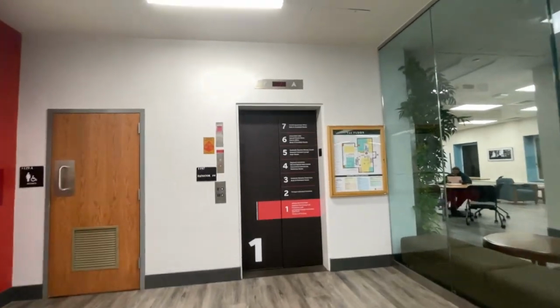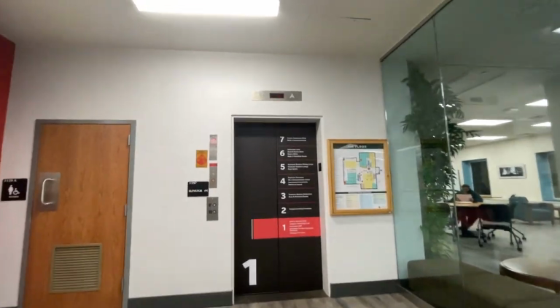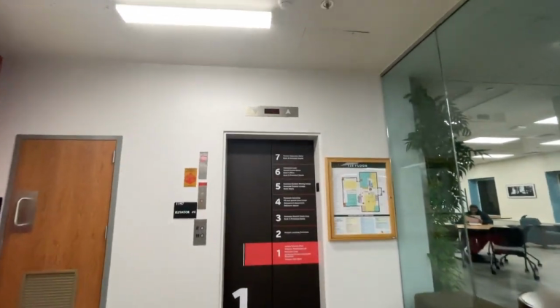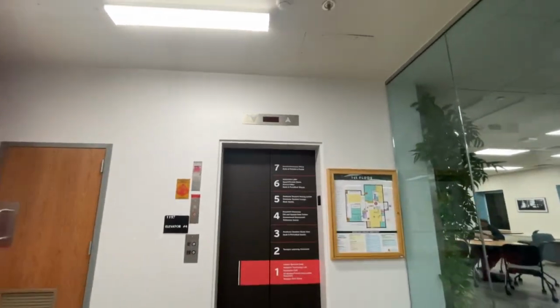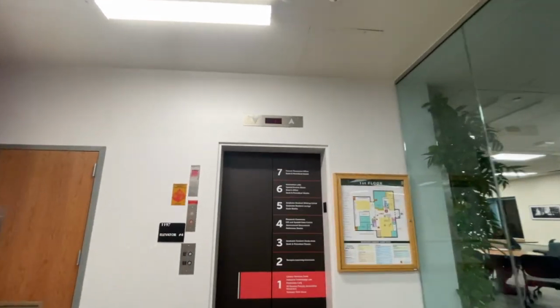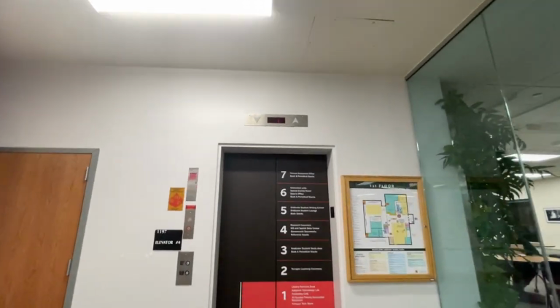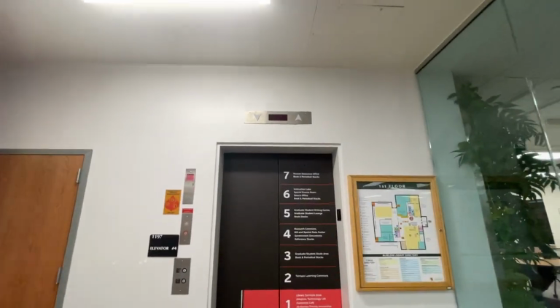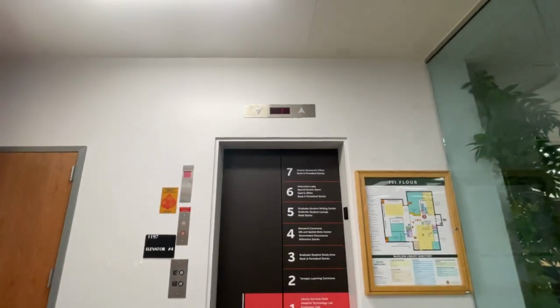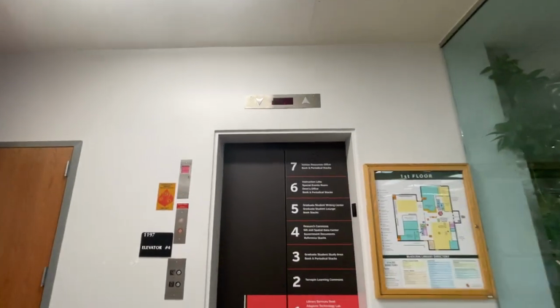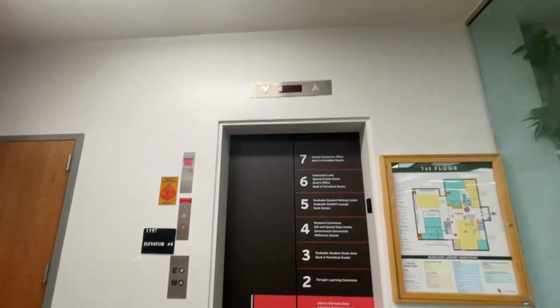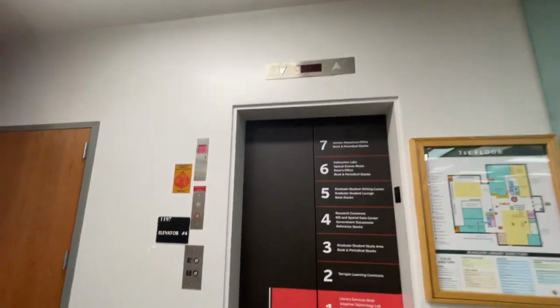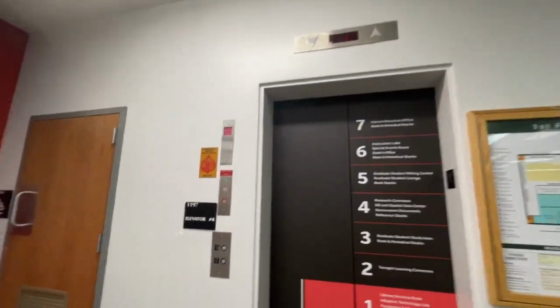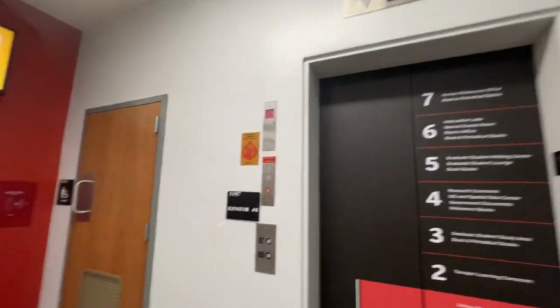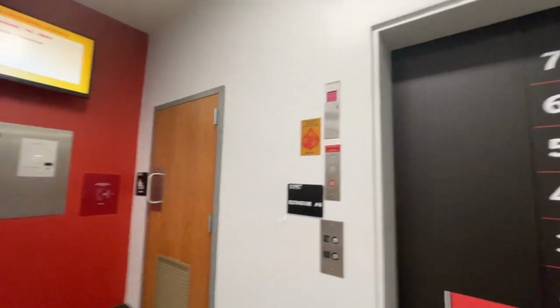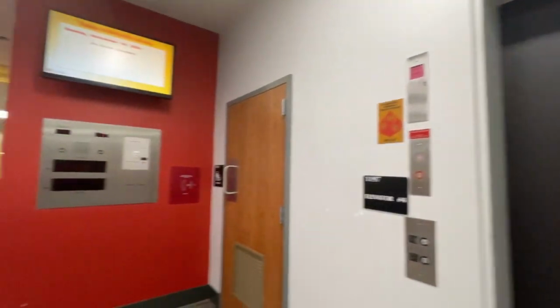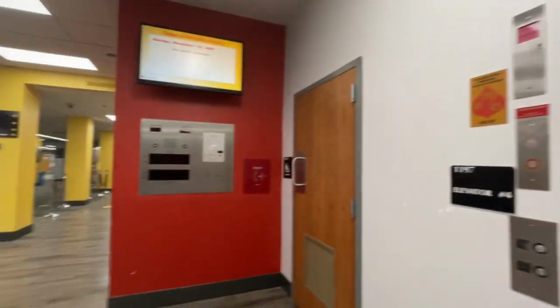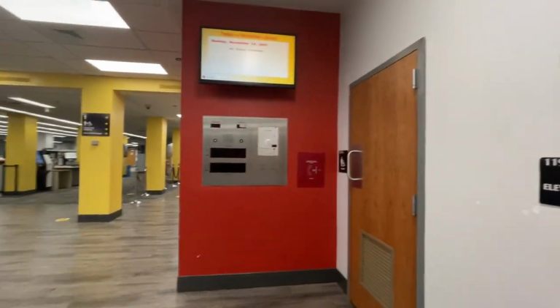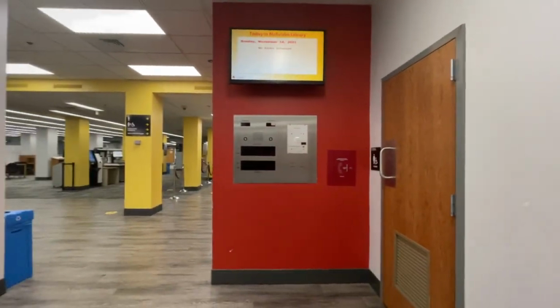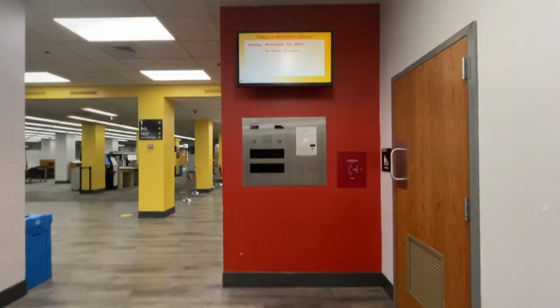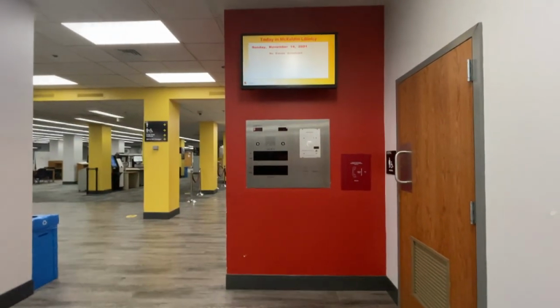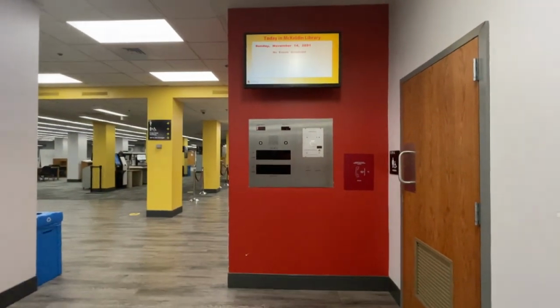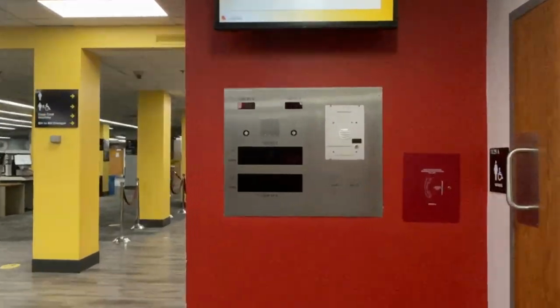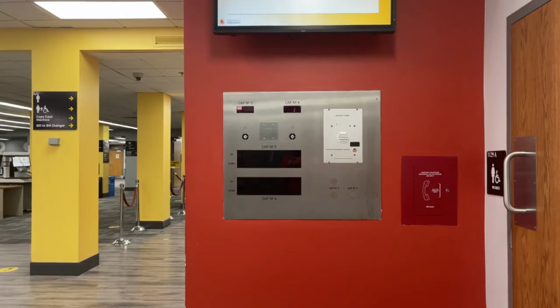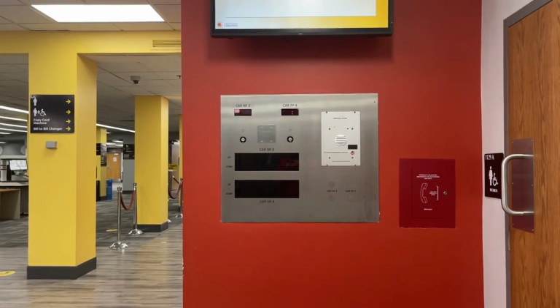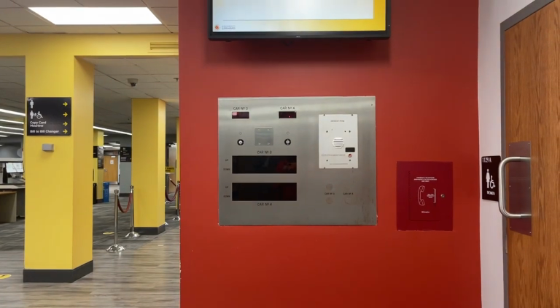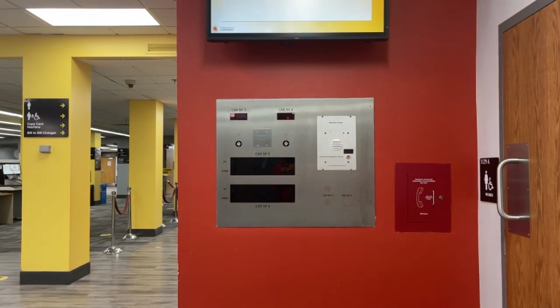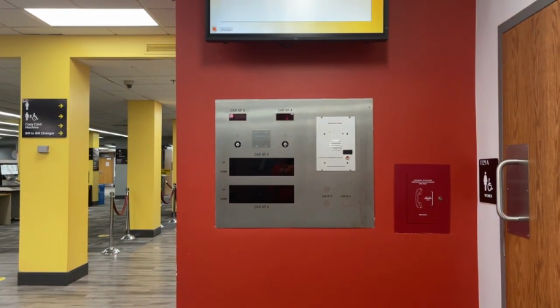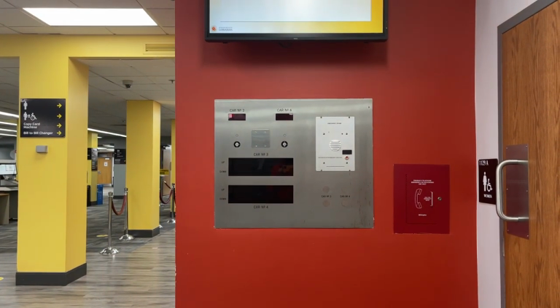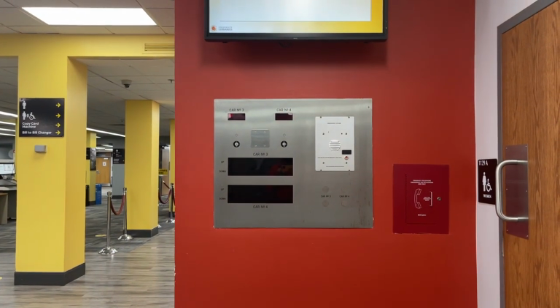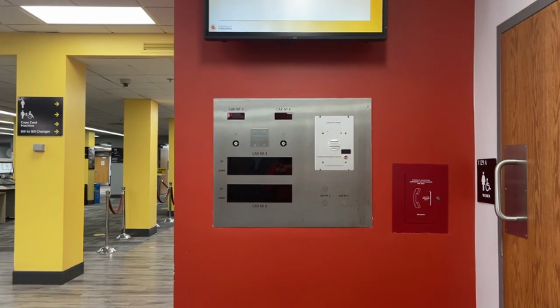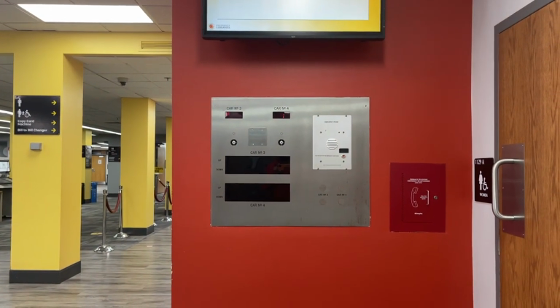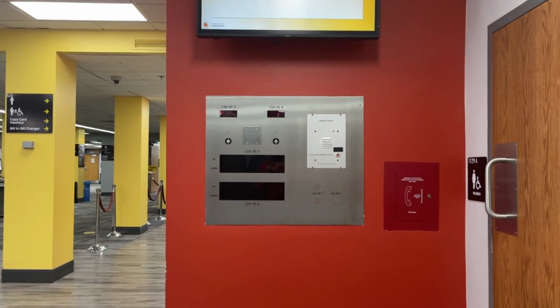This is elevator number four, Mattelton Library. Here's the annunciator for floors three and four.